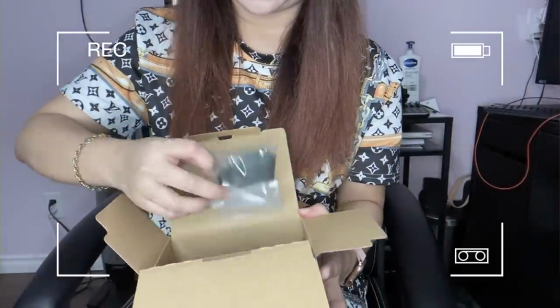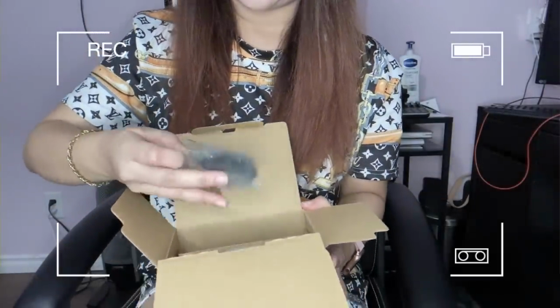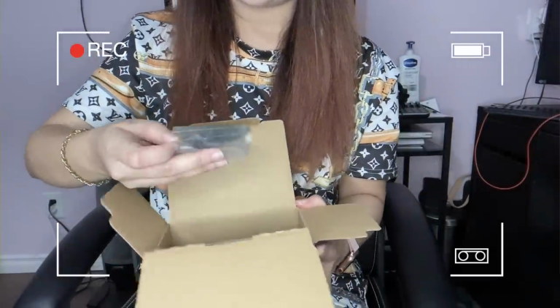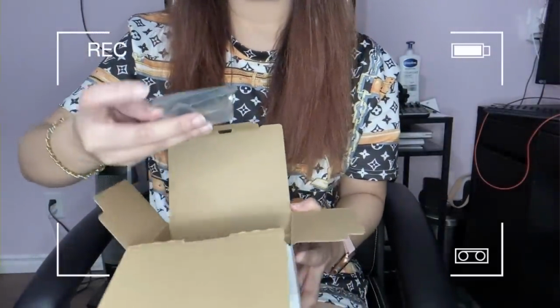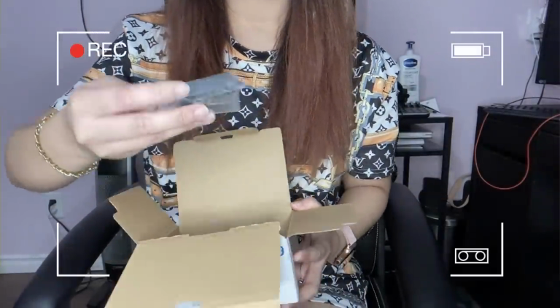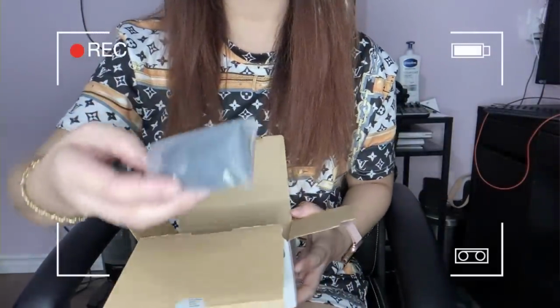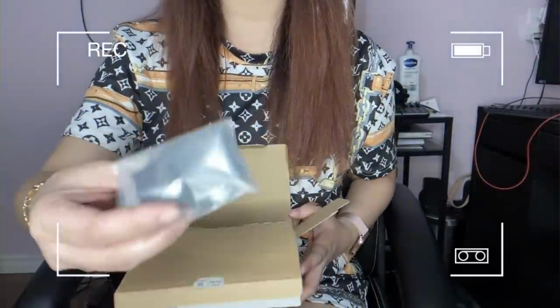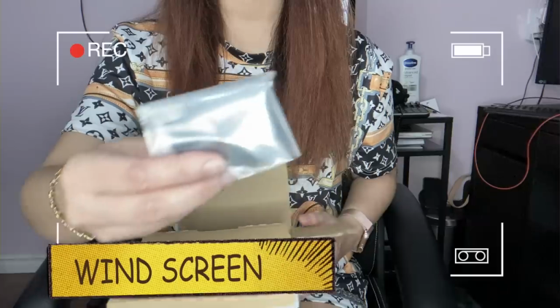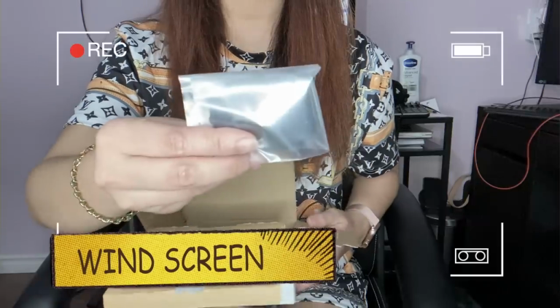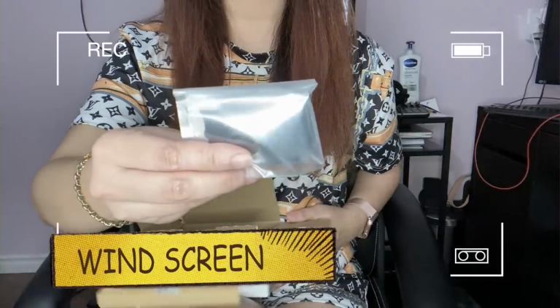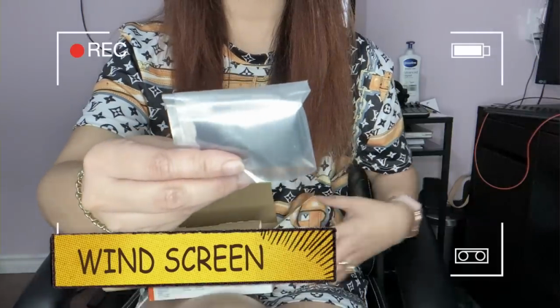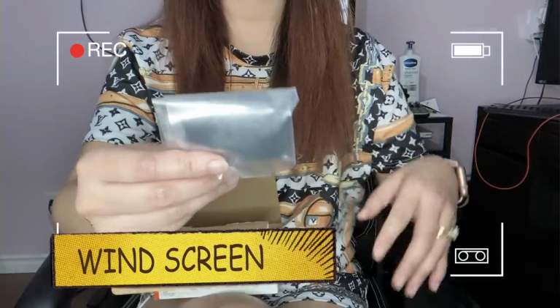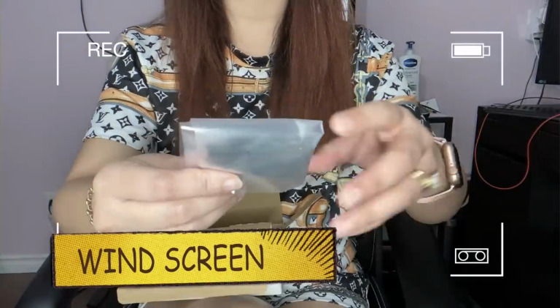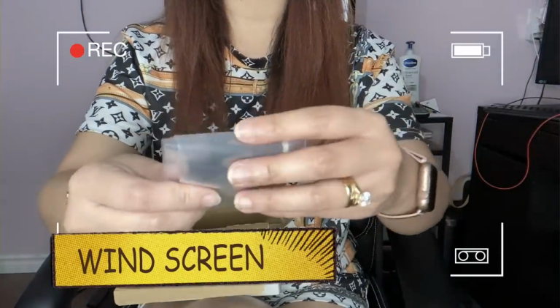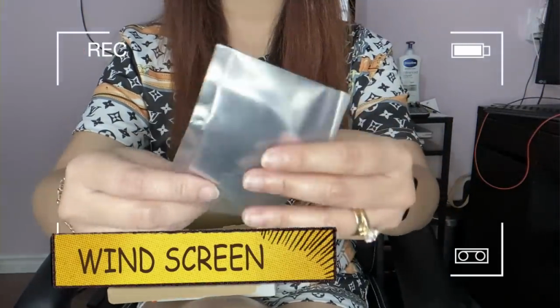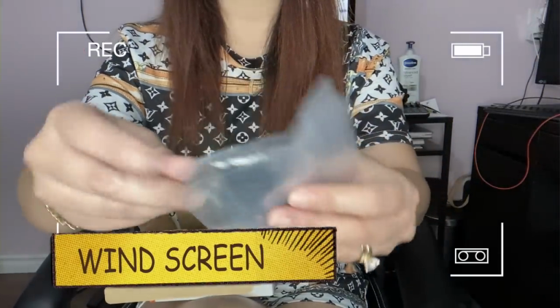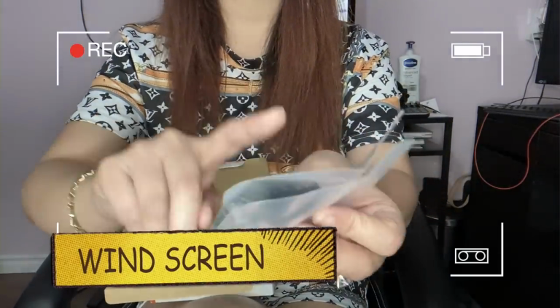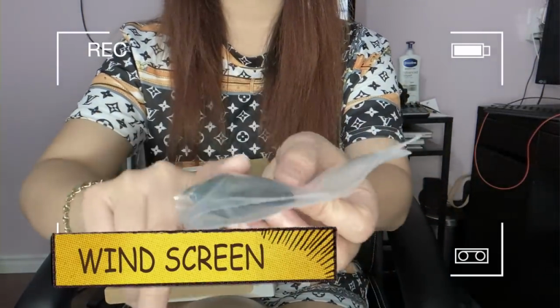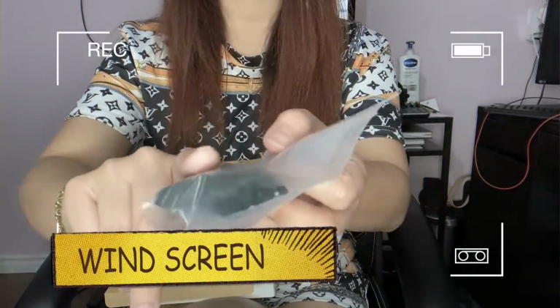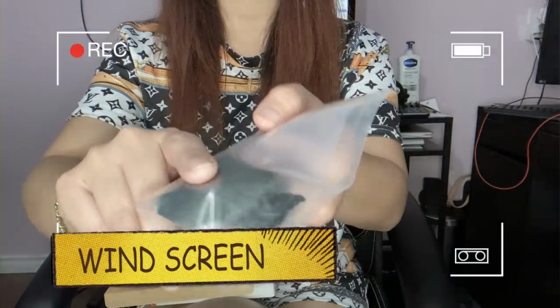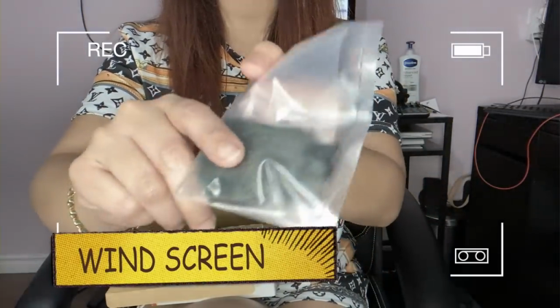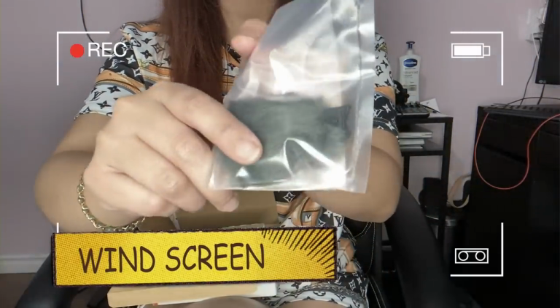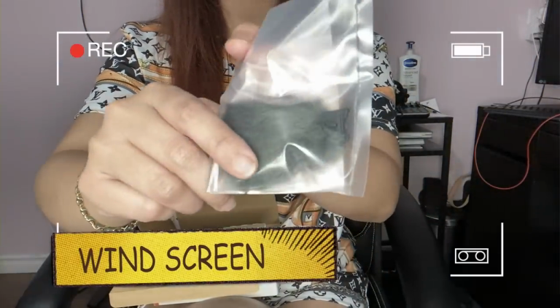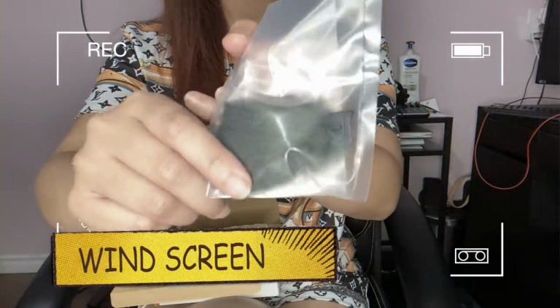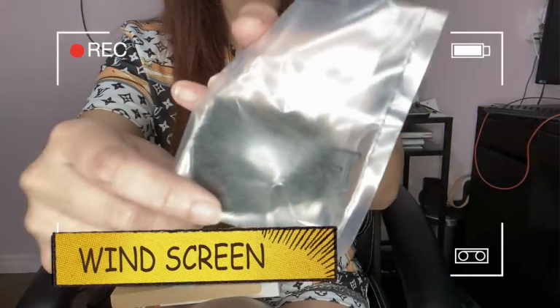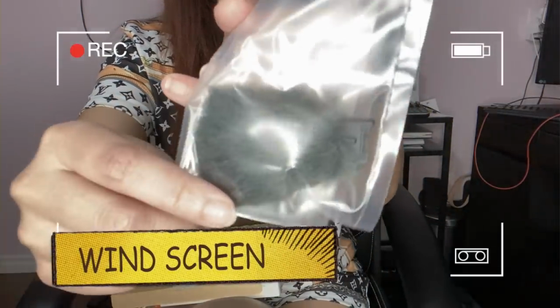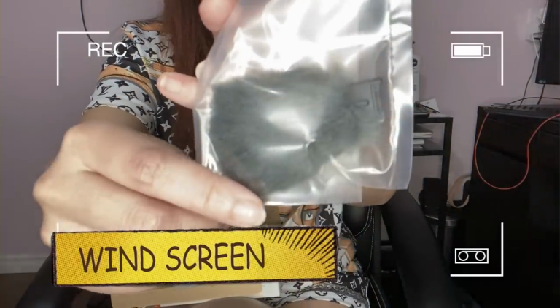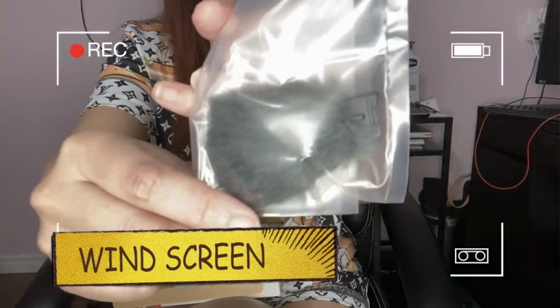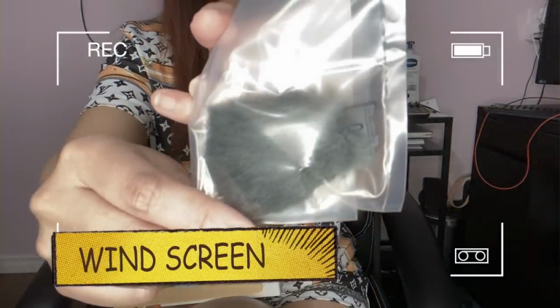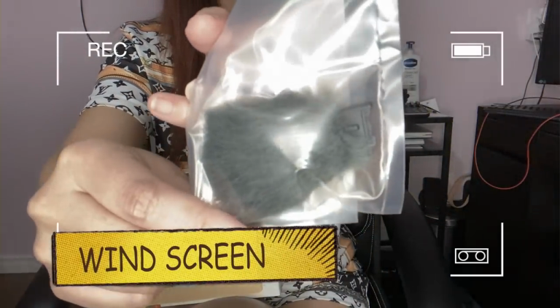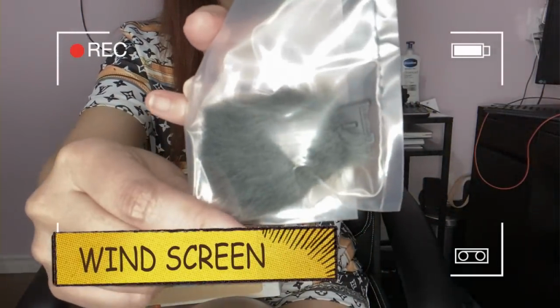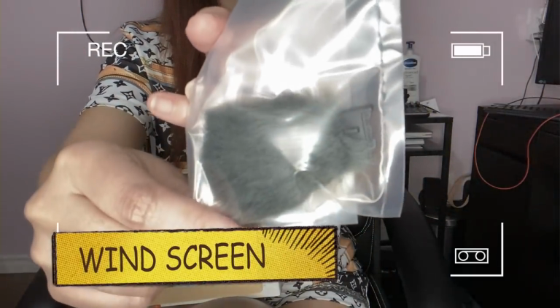This here is the wind protection accessory — it's the windscreen that you put on top of your camera when it's windy.